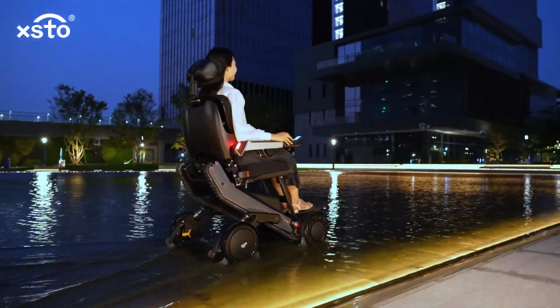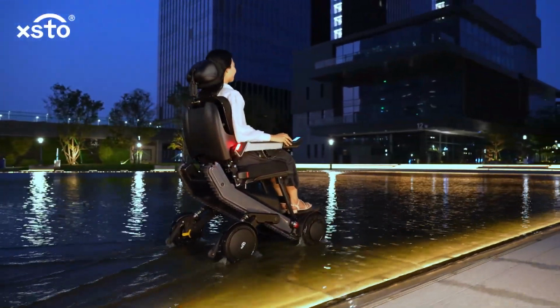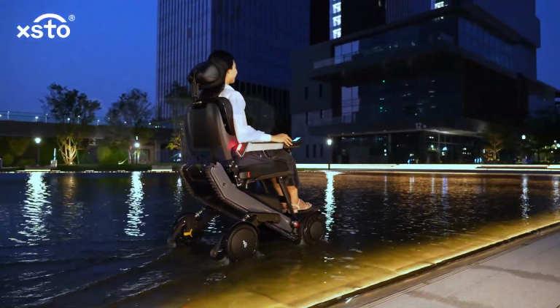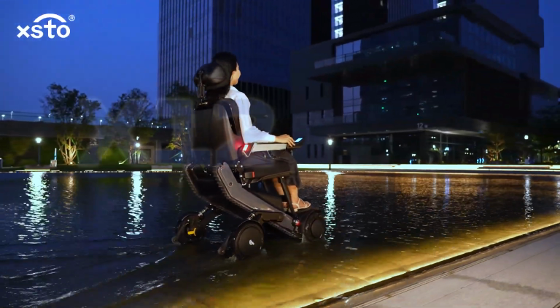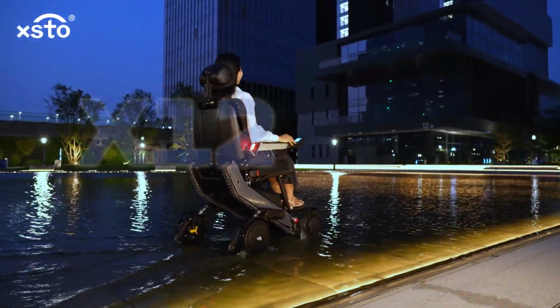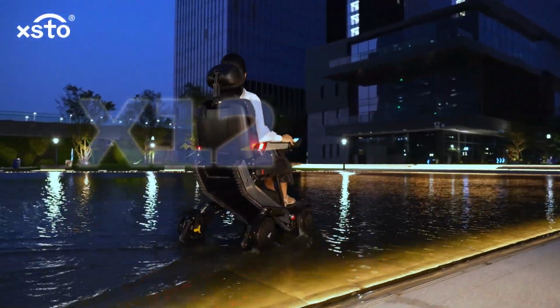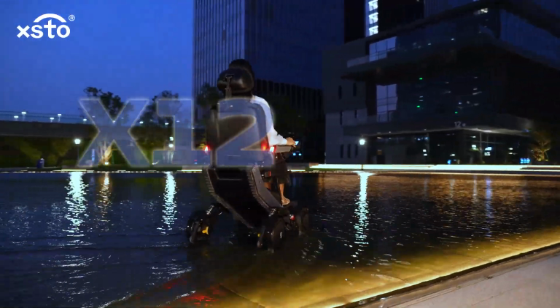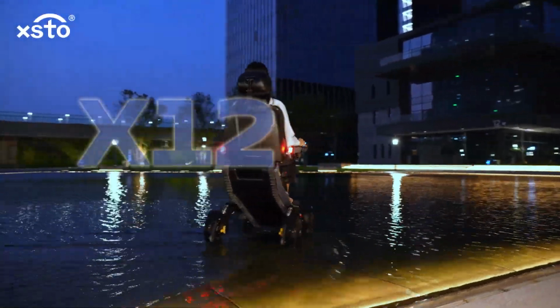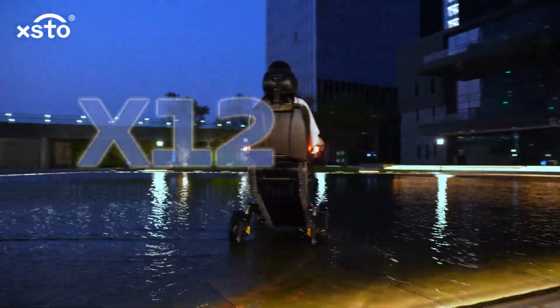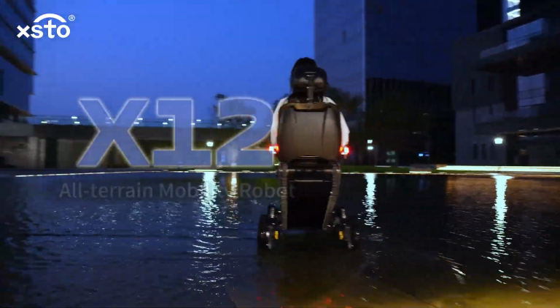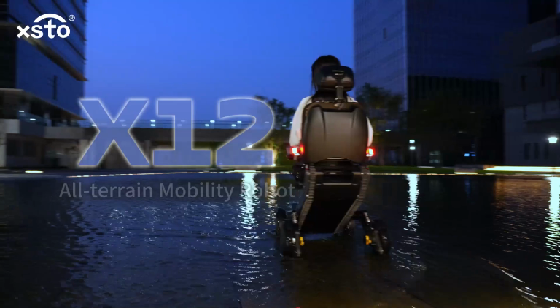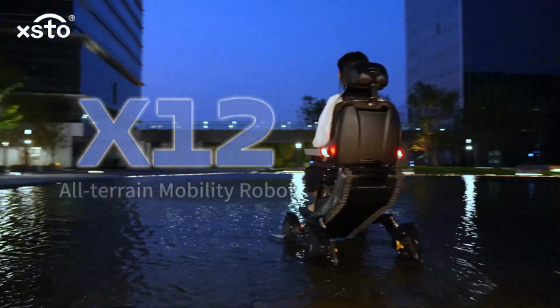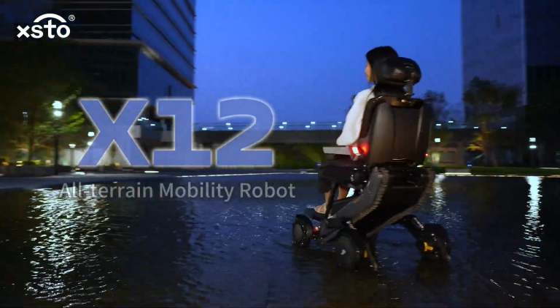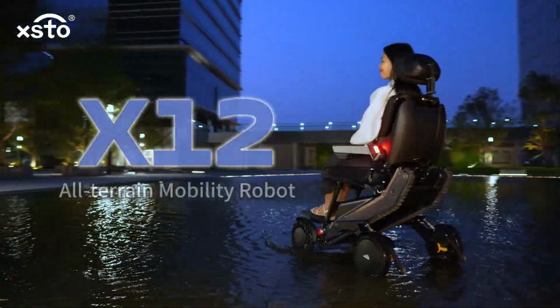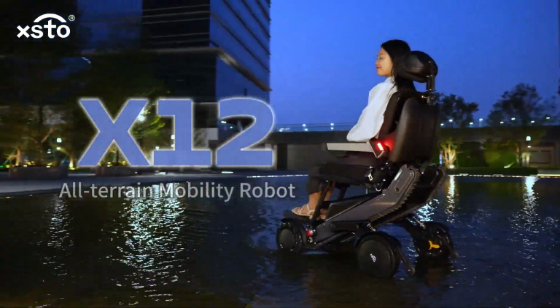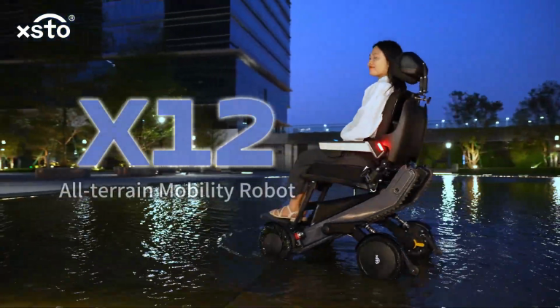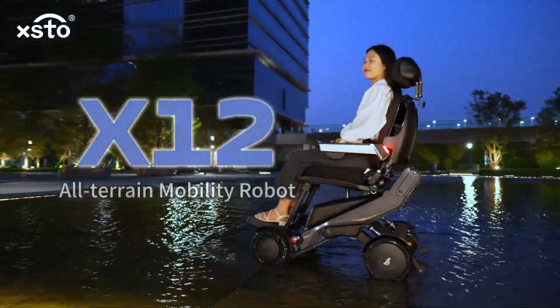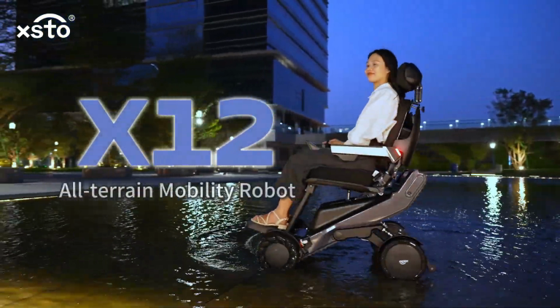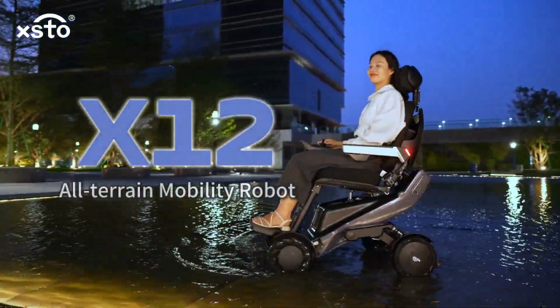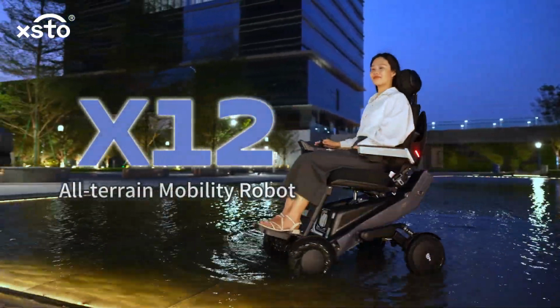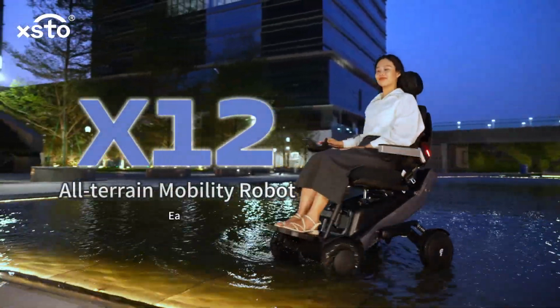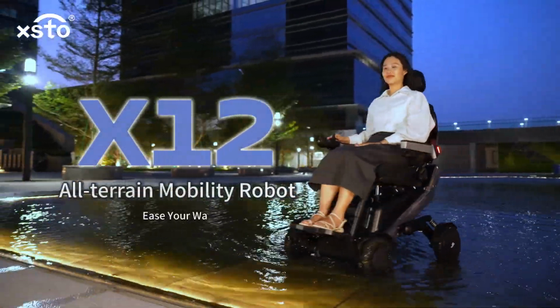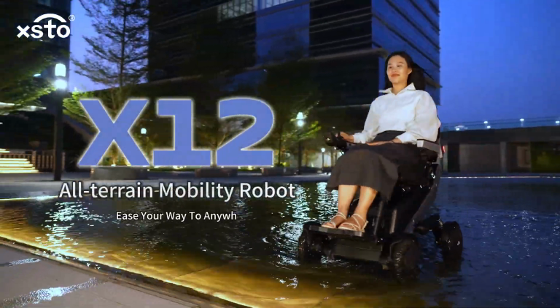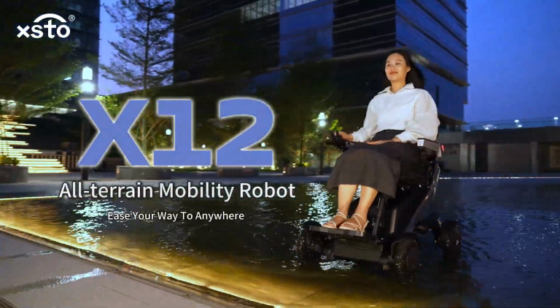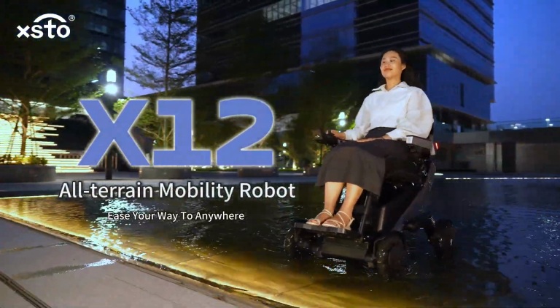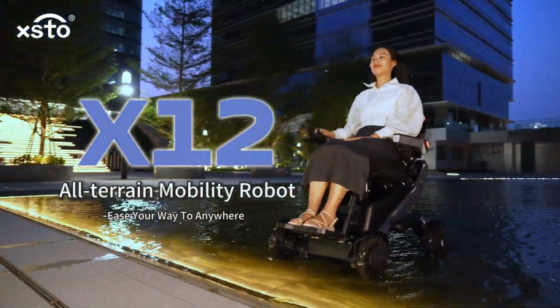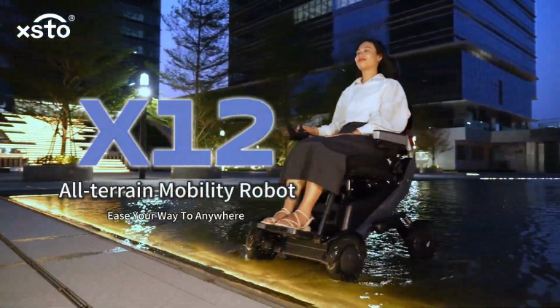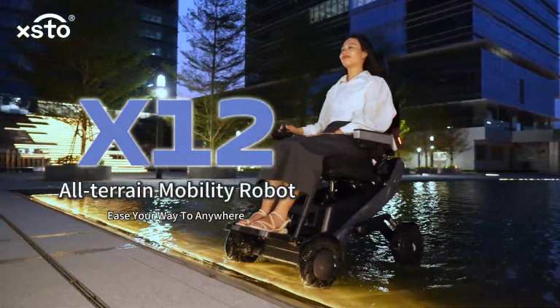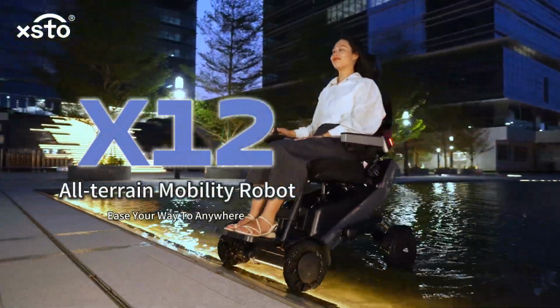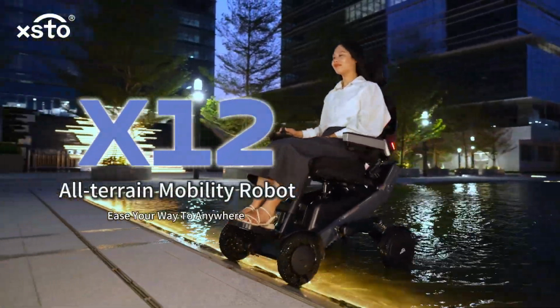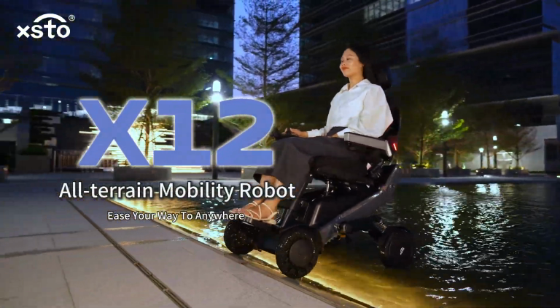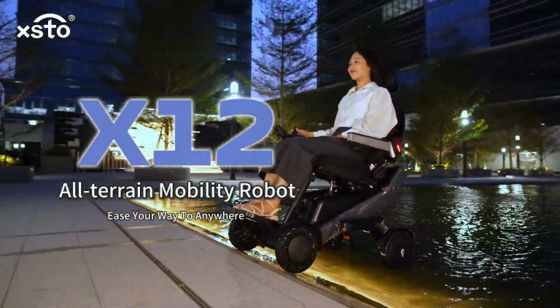X12 all-terrain mobility robot — your way to anywhere.